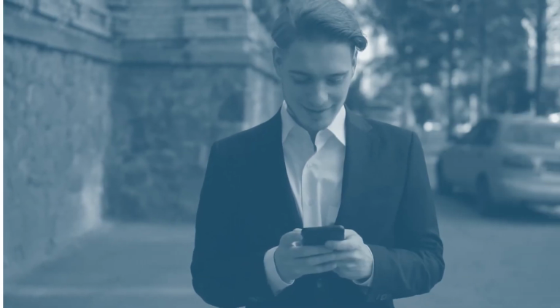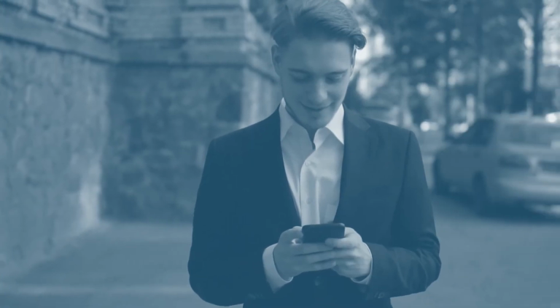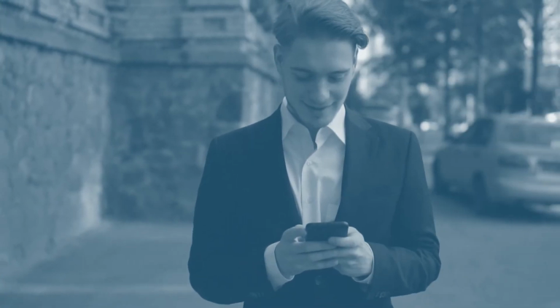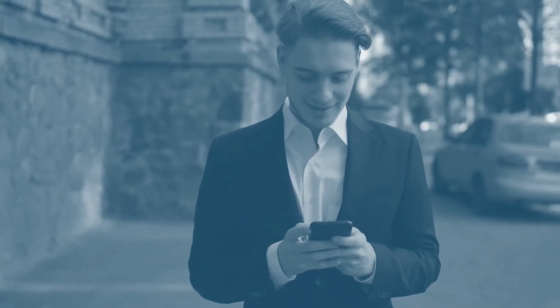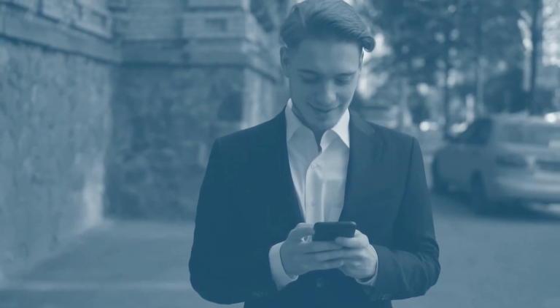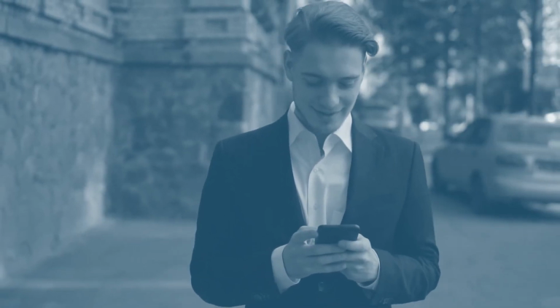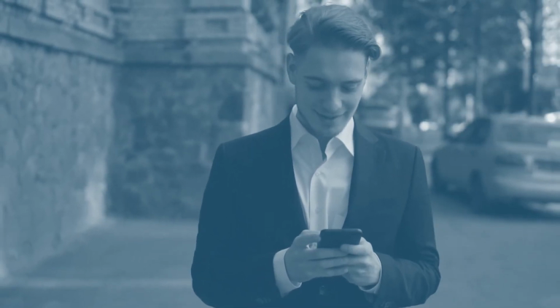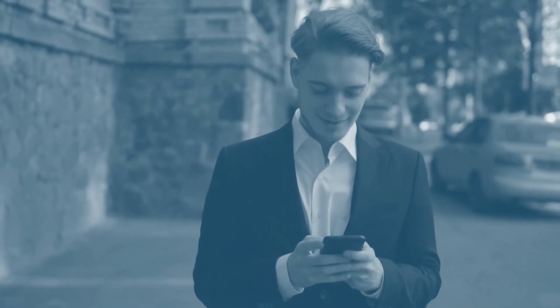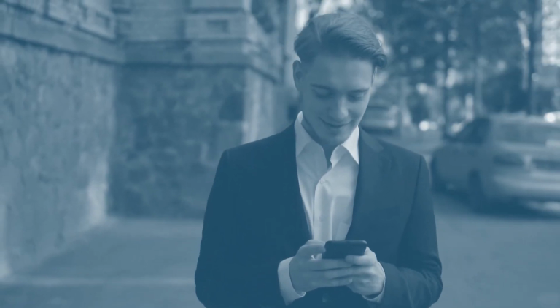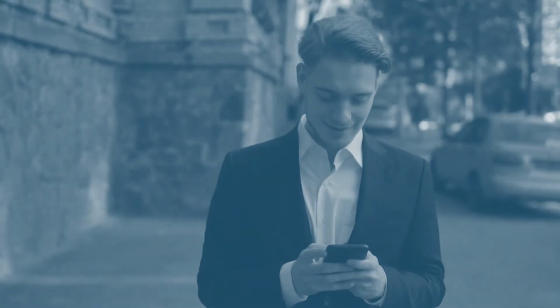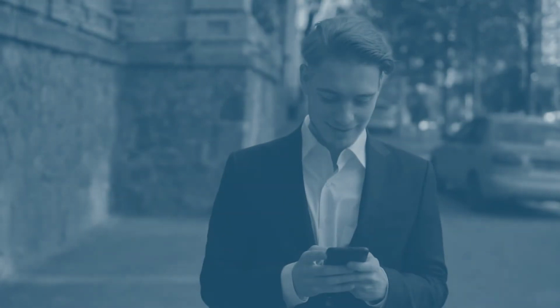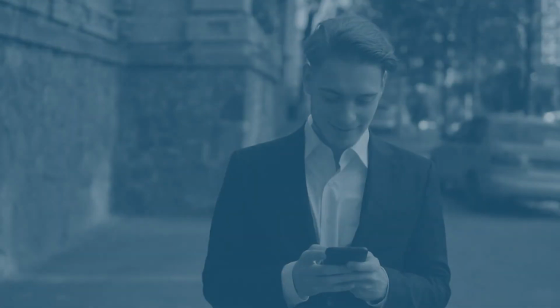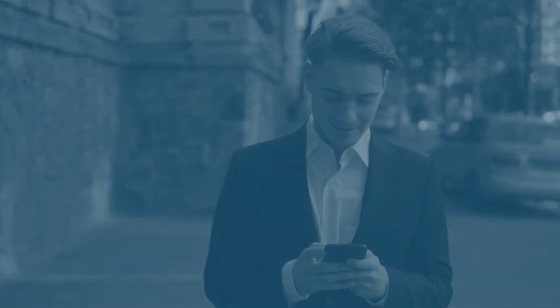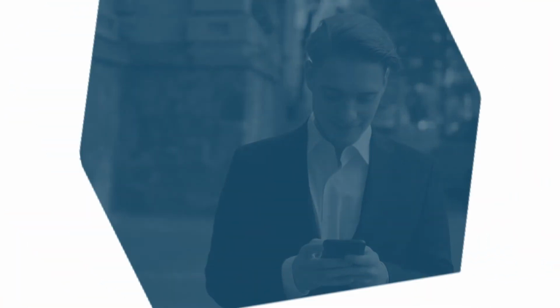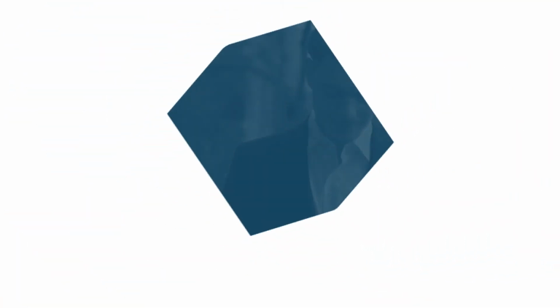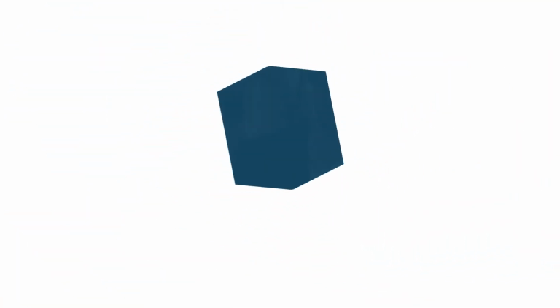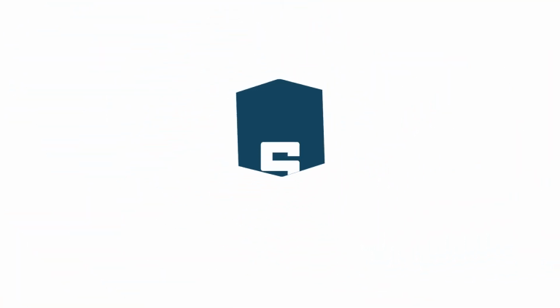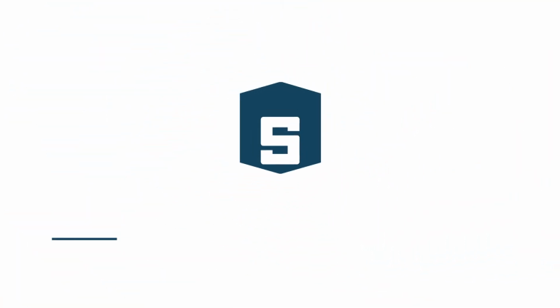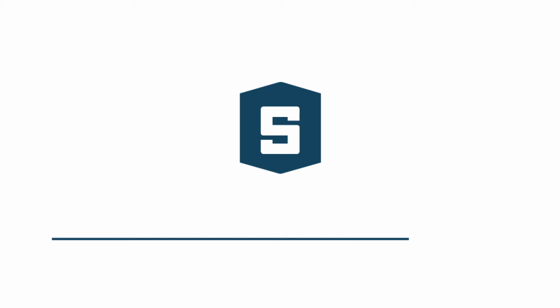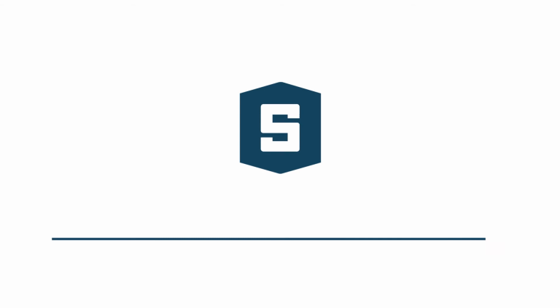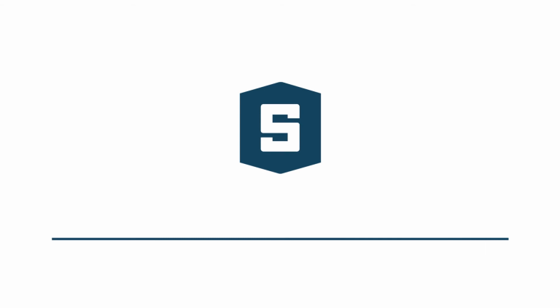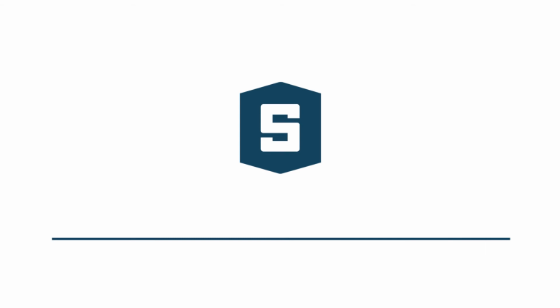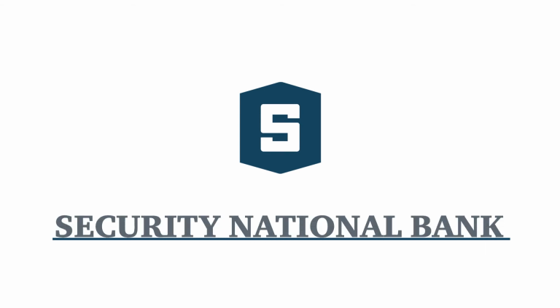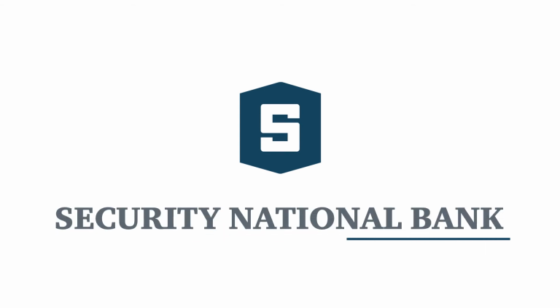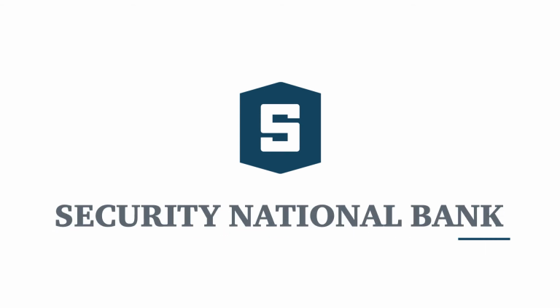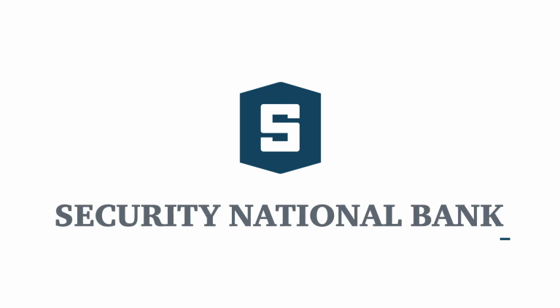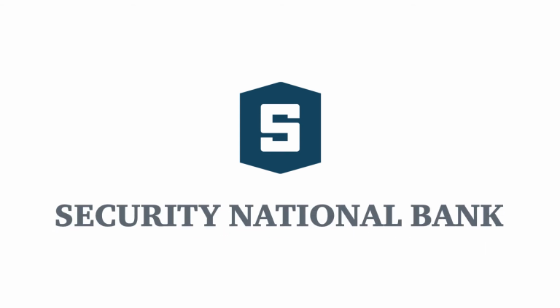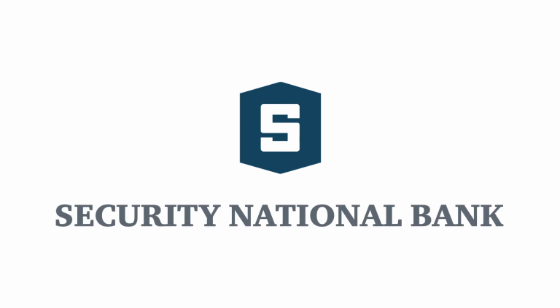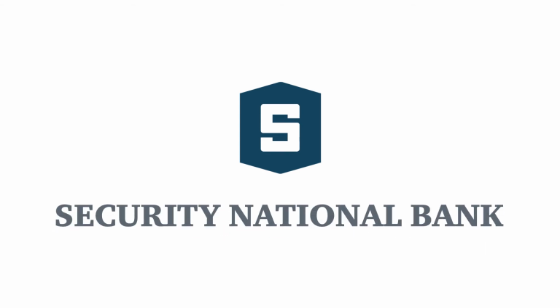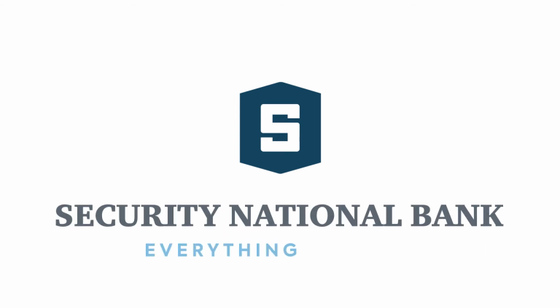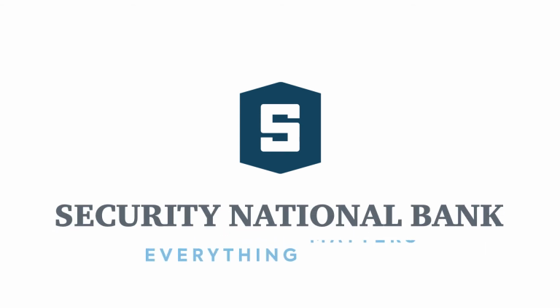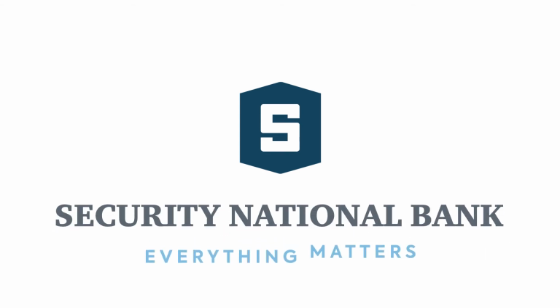Convenience matters to you, and it matters to us too. Security National Bank. Everything matters.